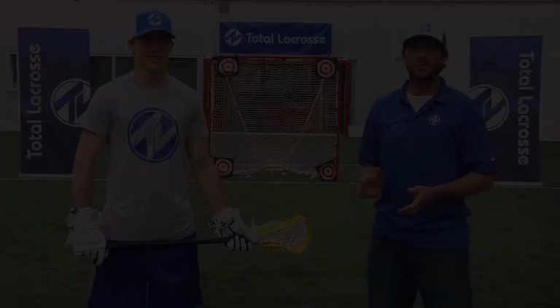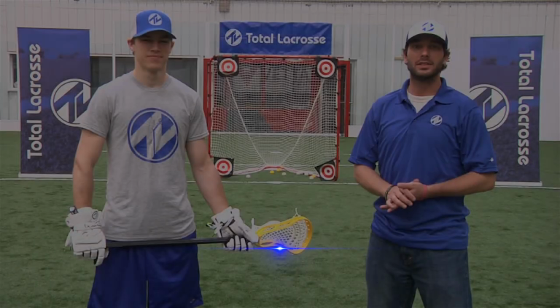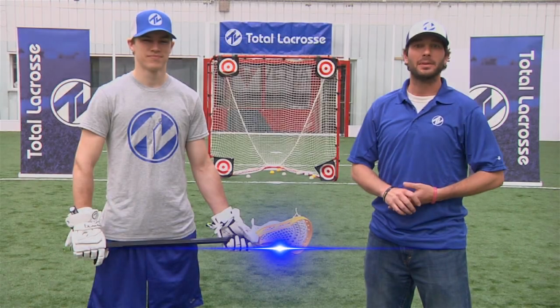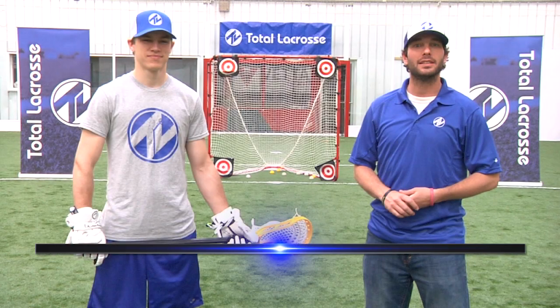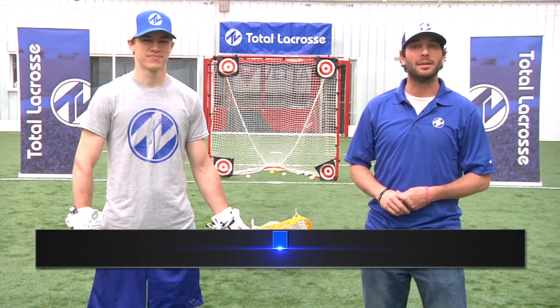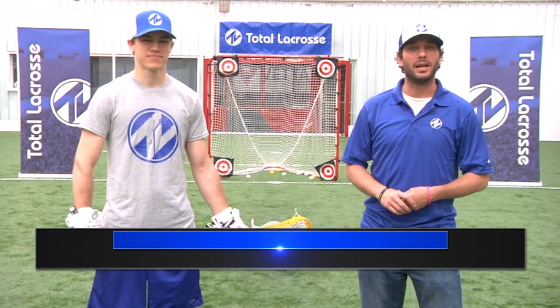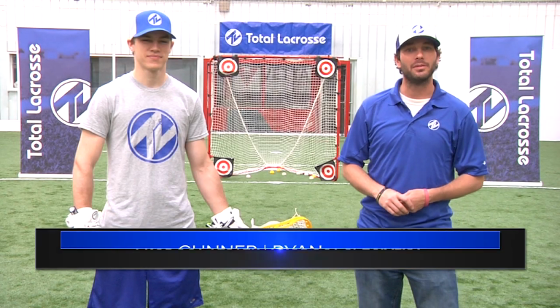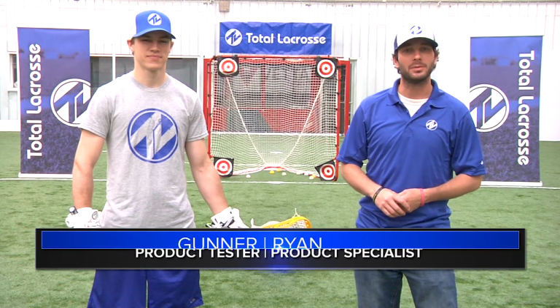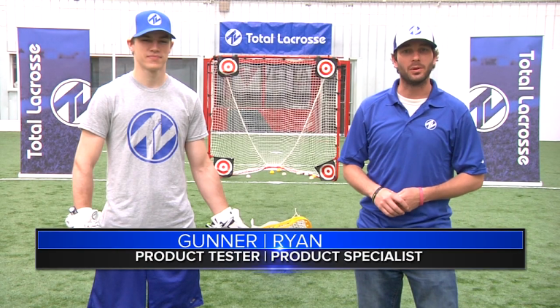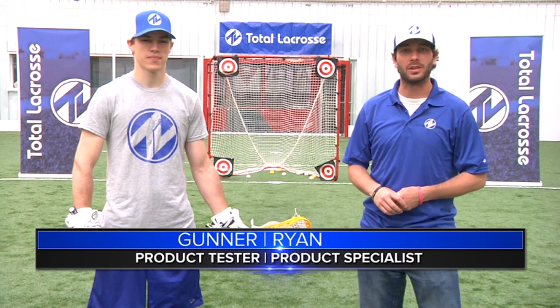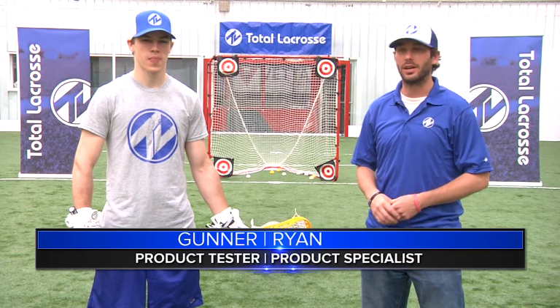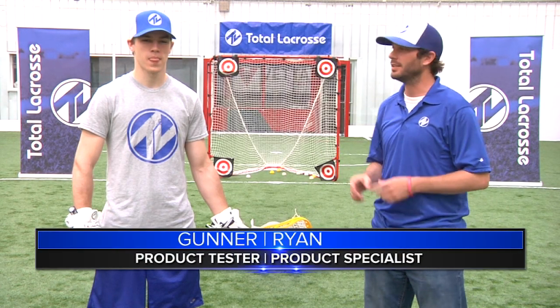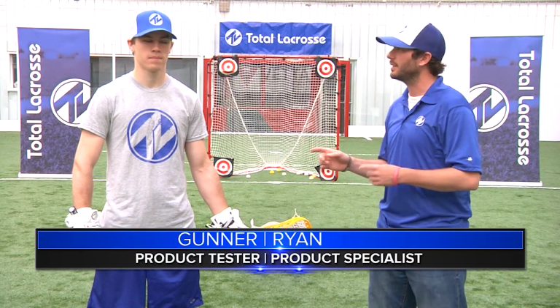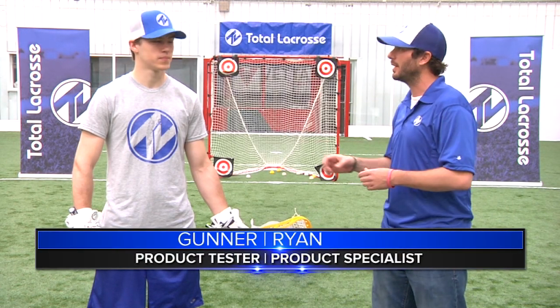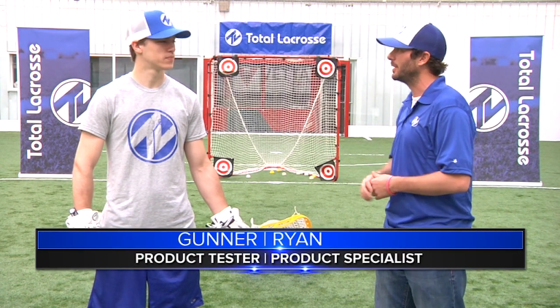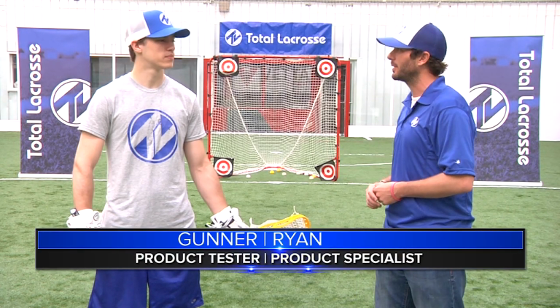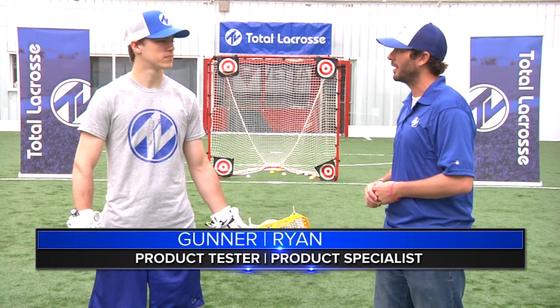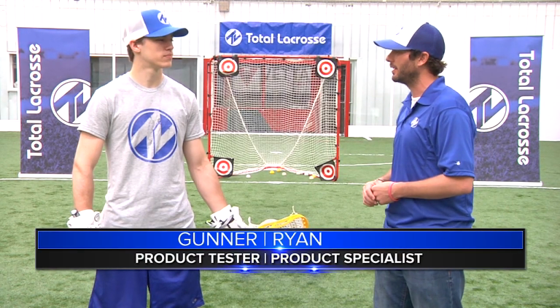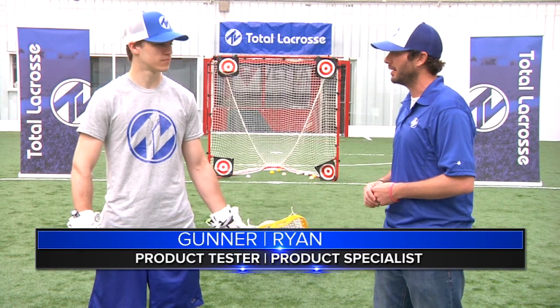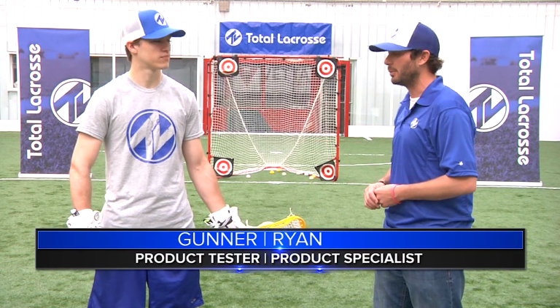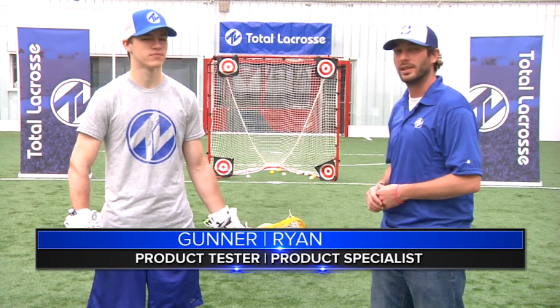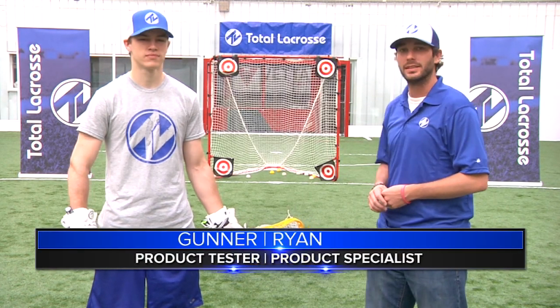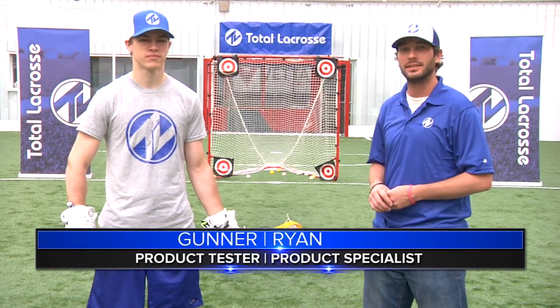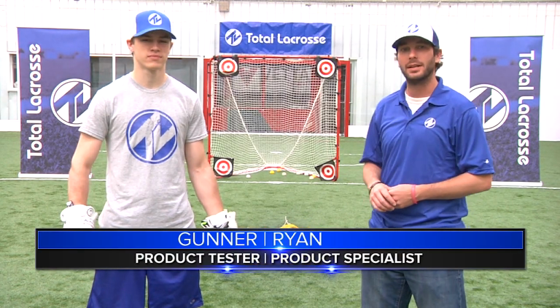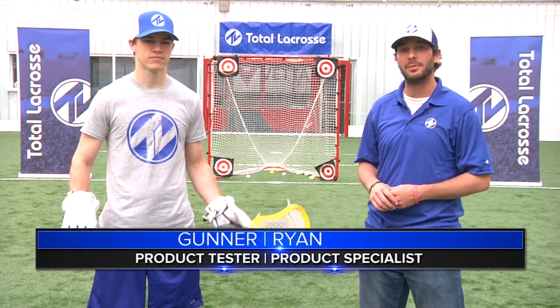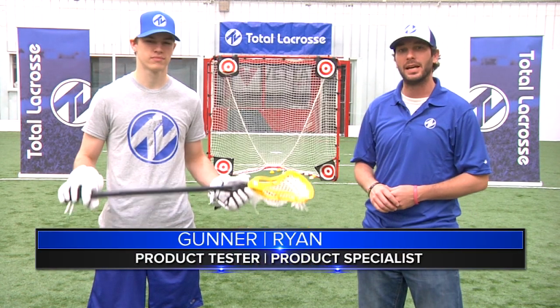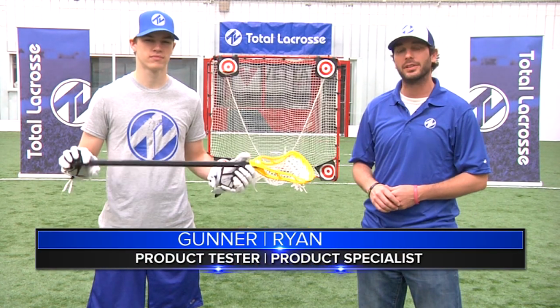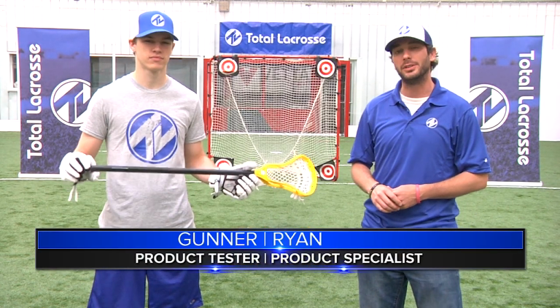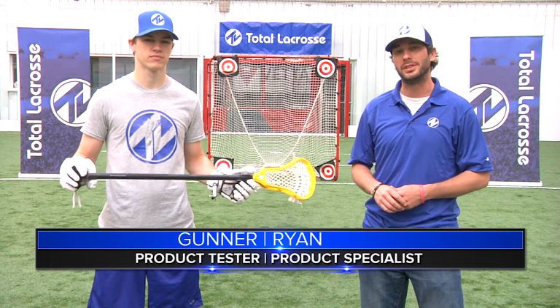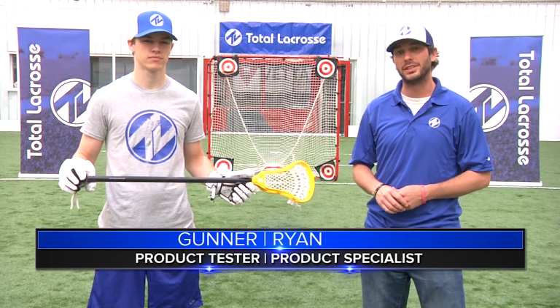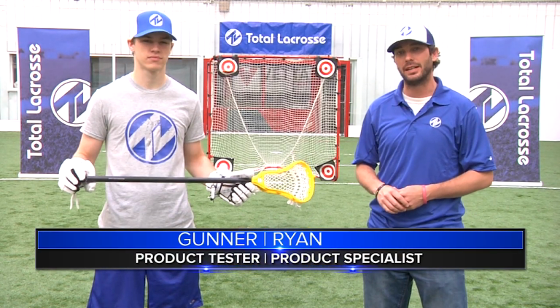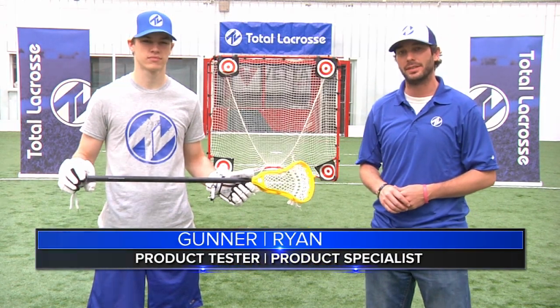What's up guys, I'm Ryan from Total Lacrosse and I'm here with Gunner and we're going to test out the Maverick Union Shaft.